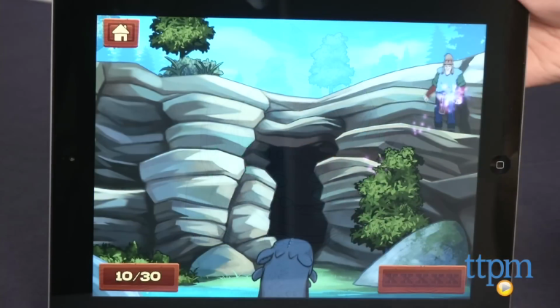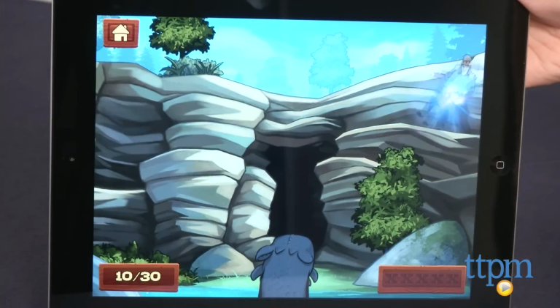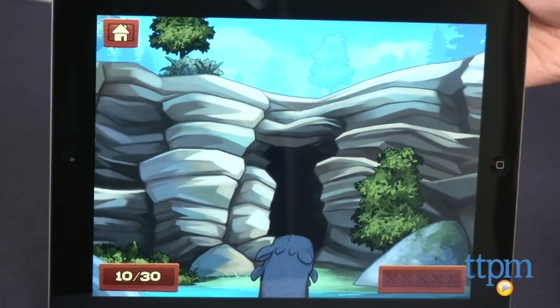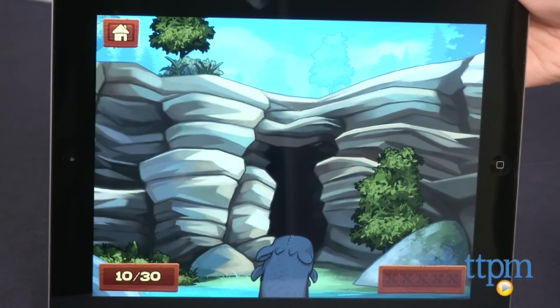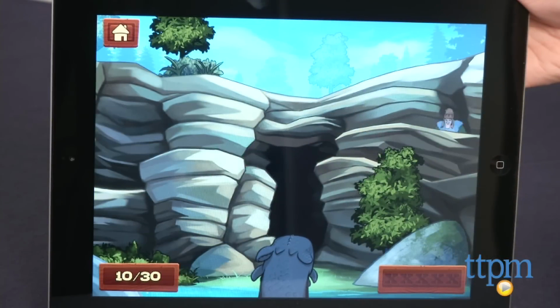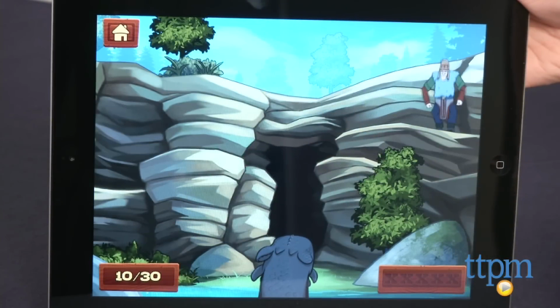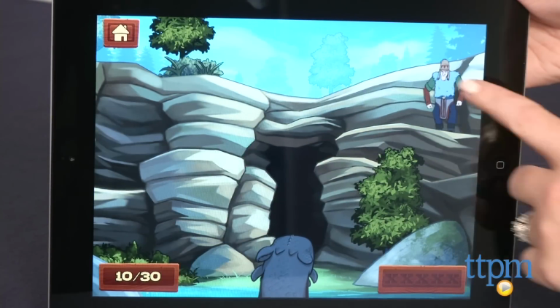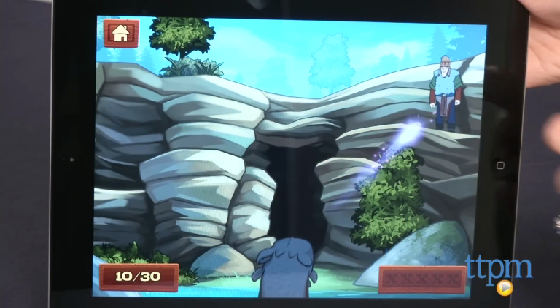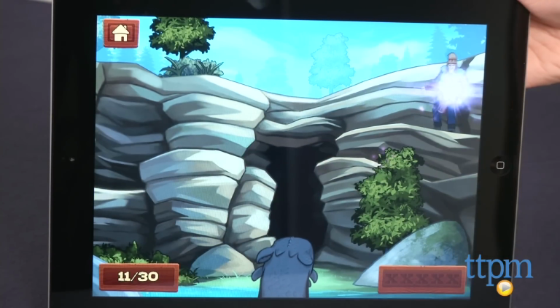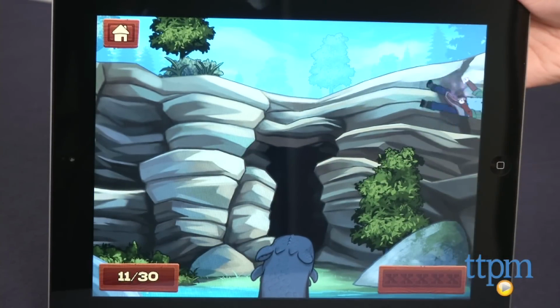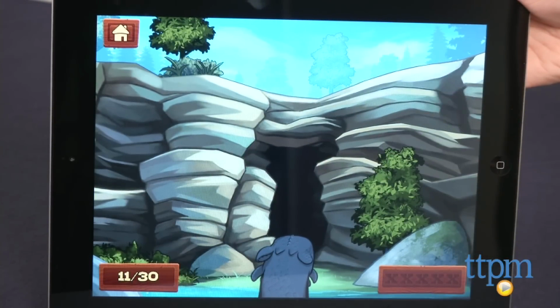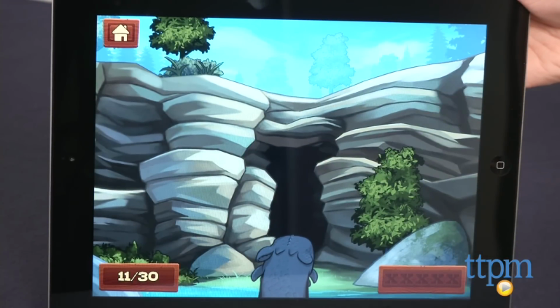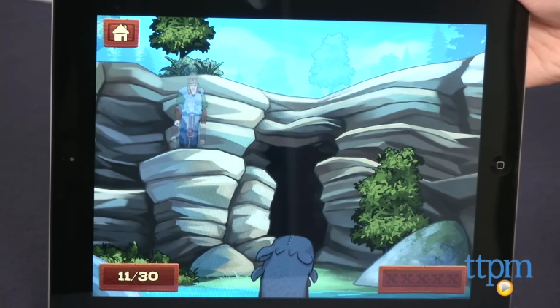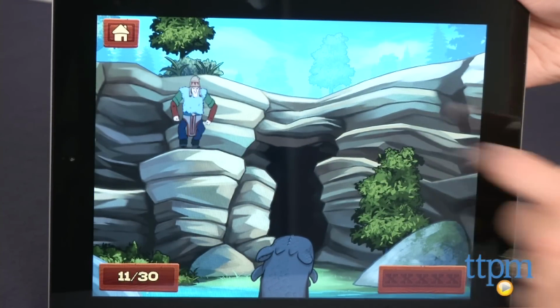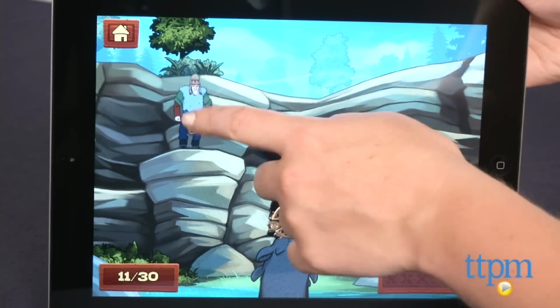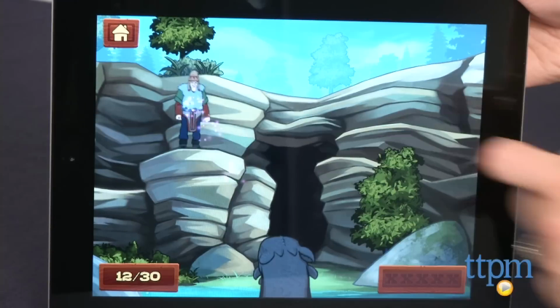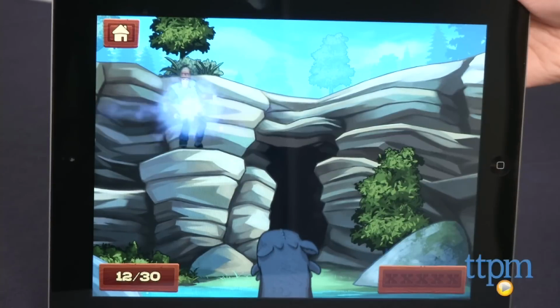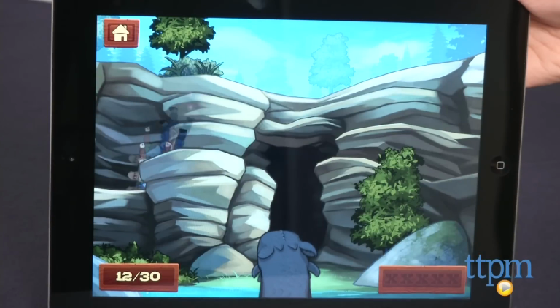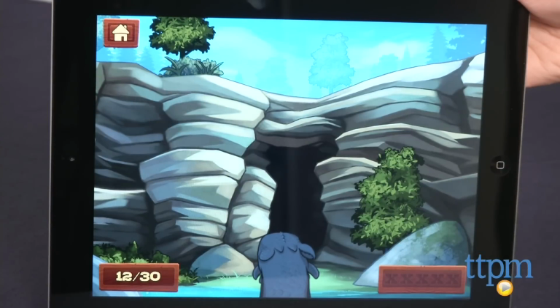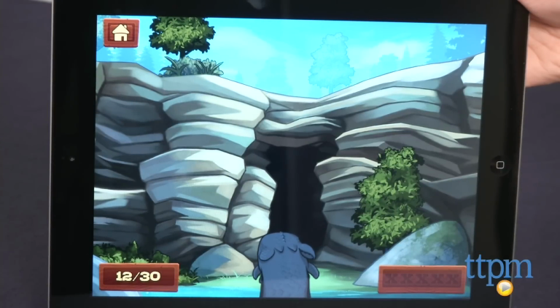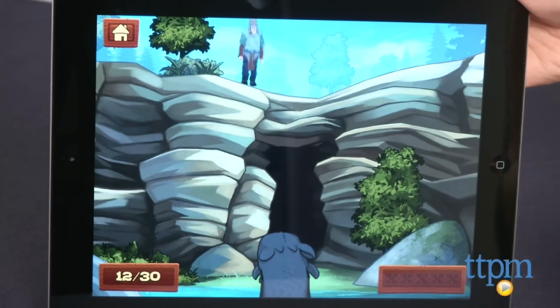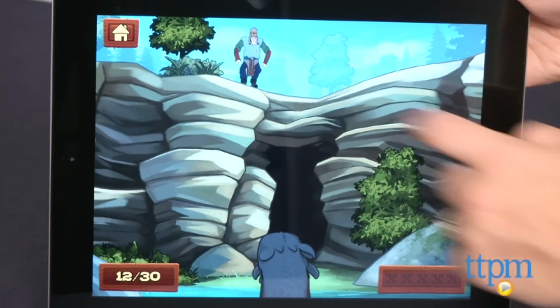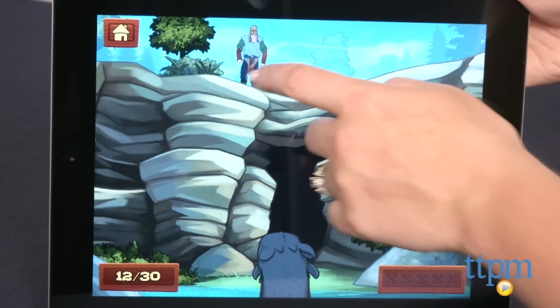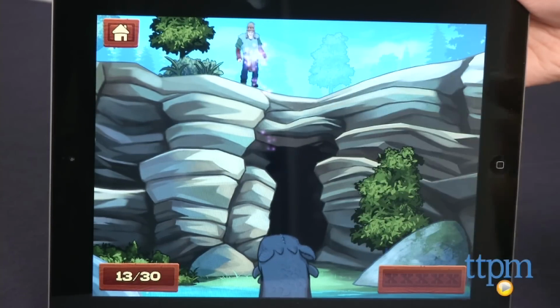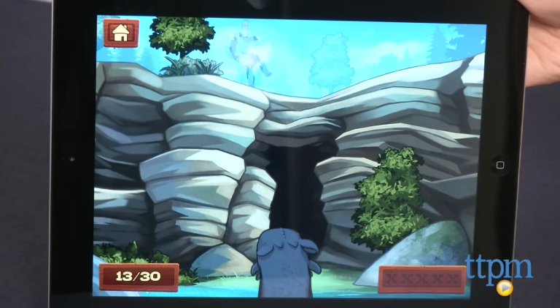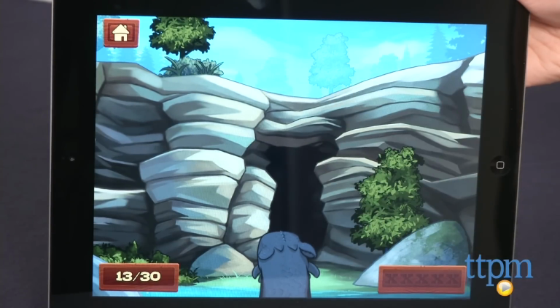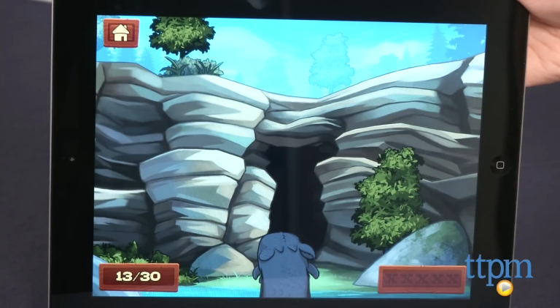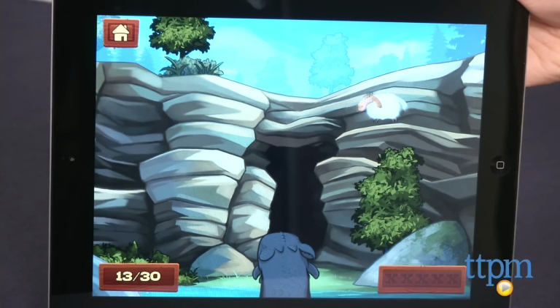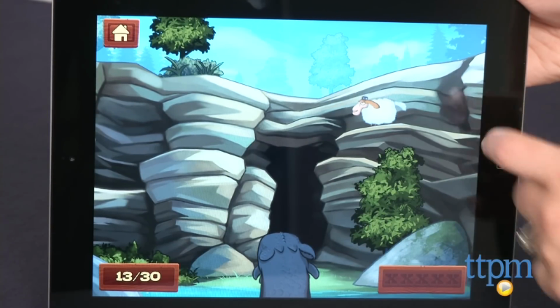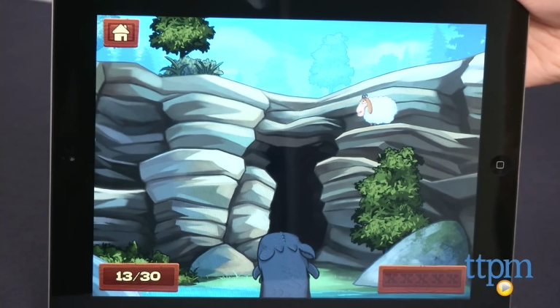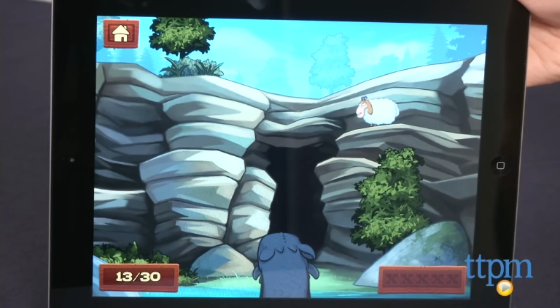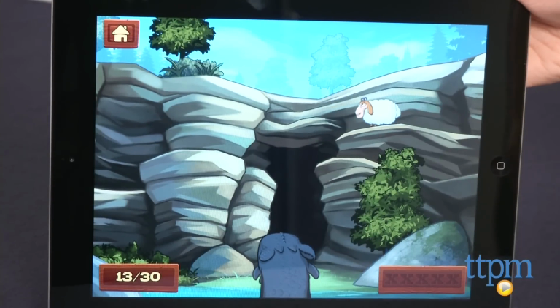The first game is called Dragon Hunters, and in it, kids must tap on the bad guys as they pop up on the screen, but be careful not to tap the sheep.